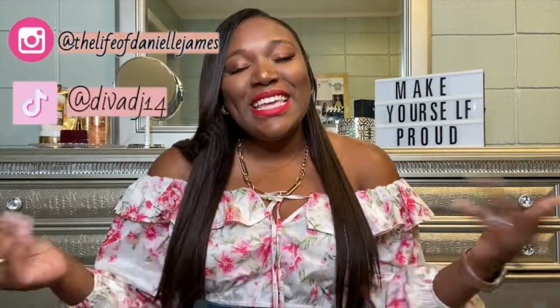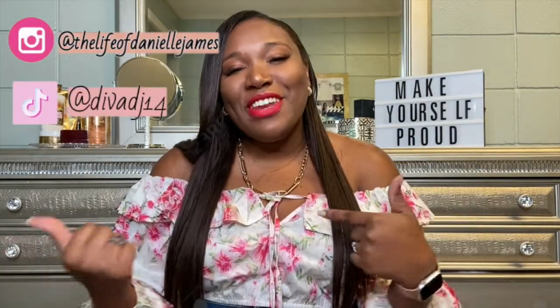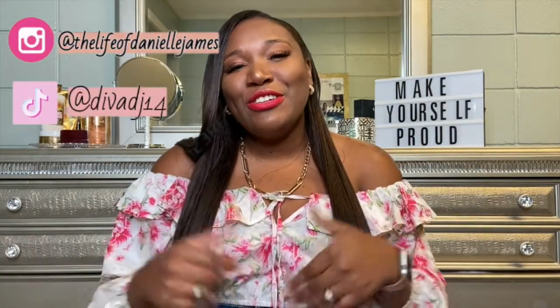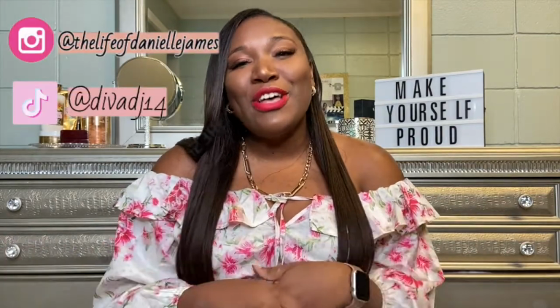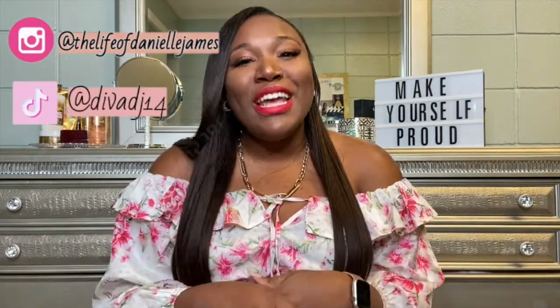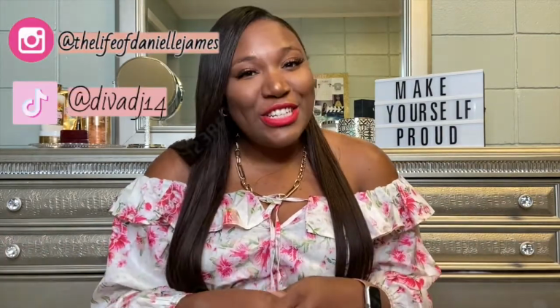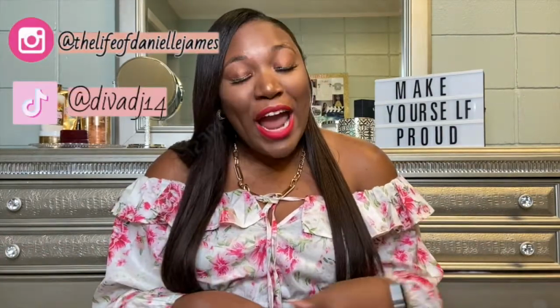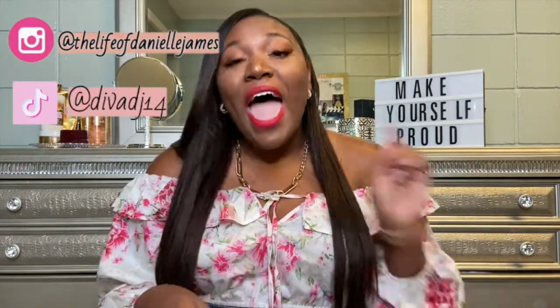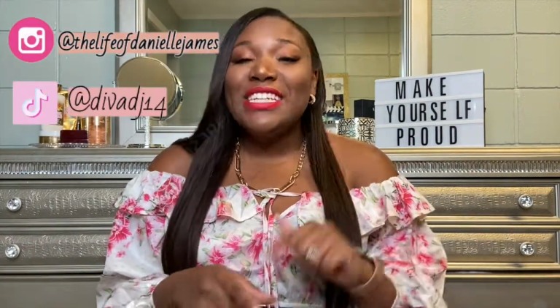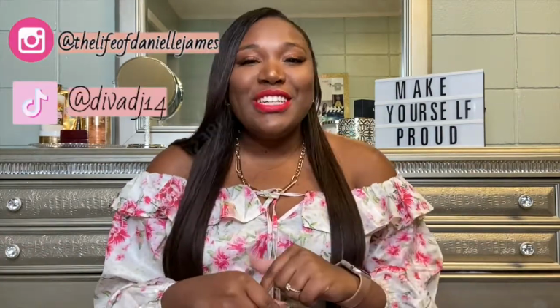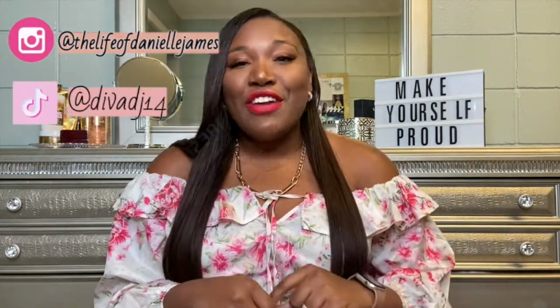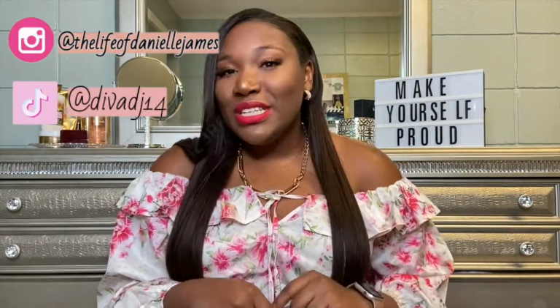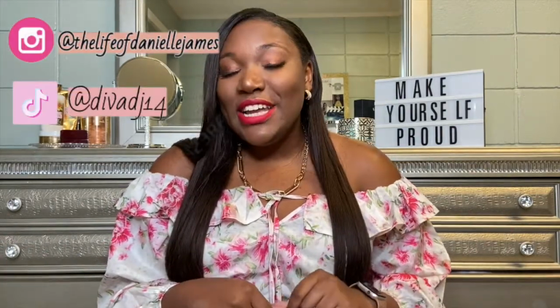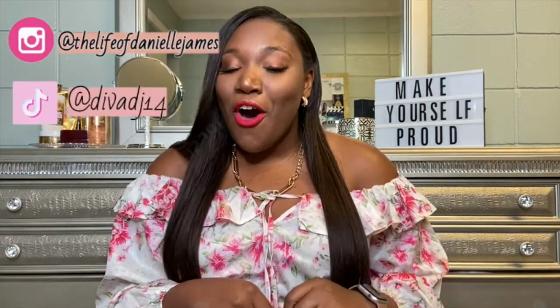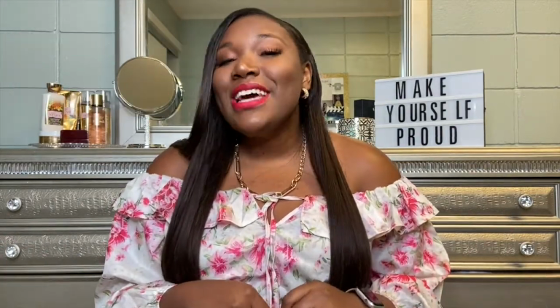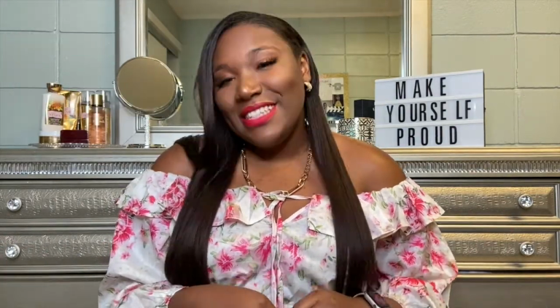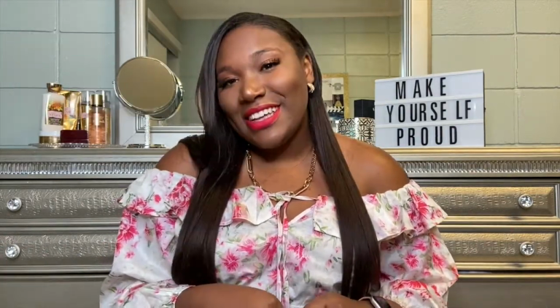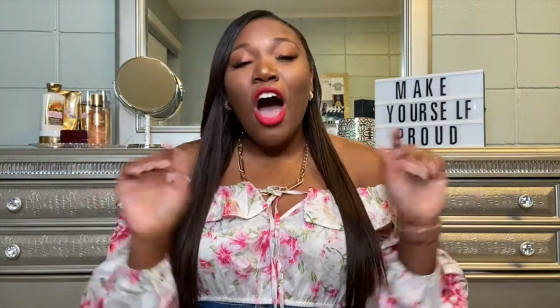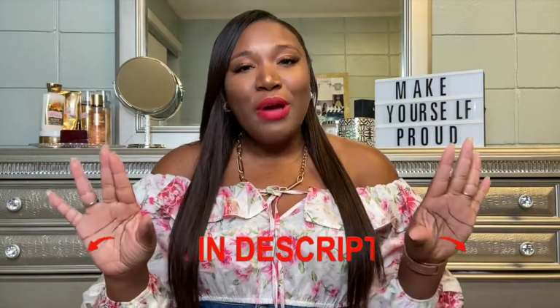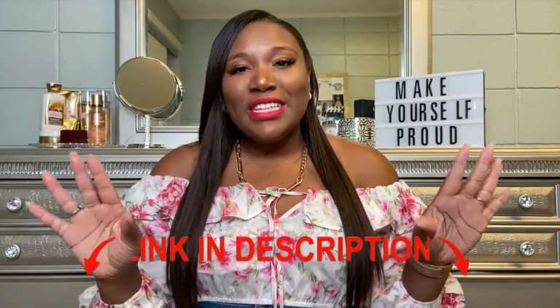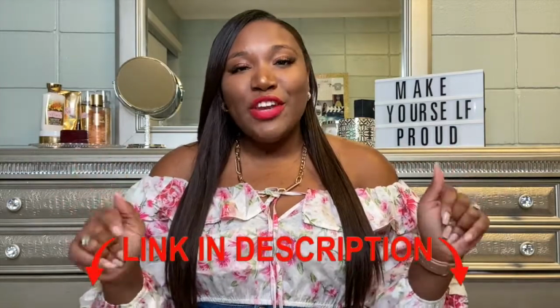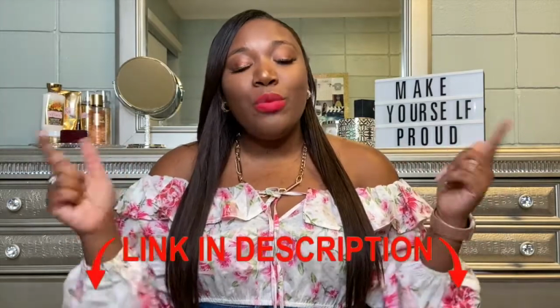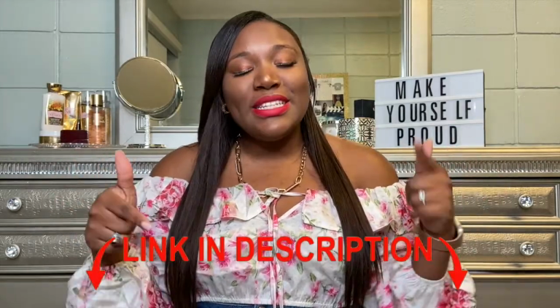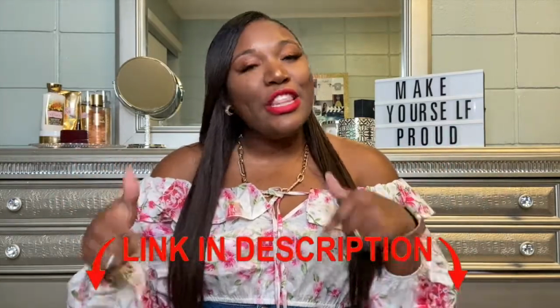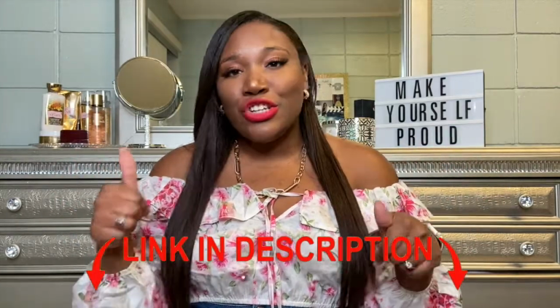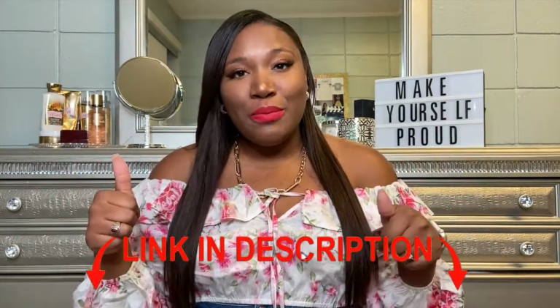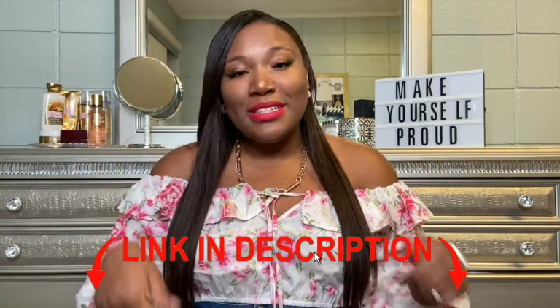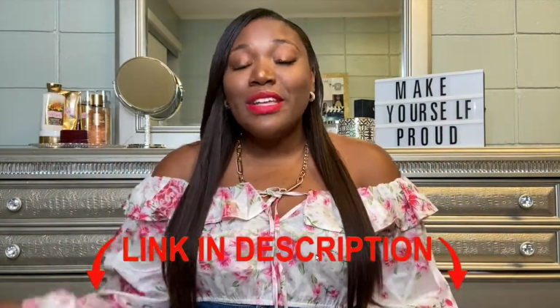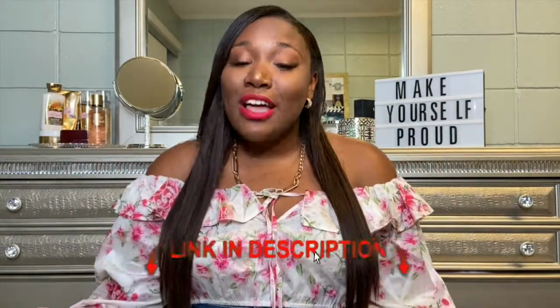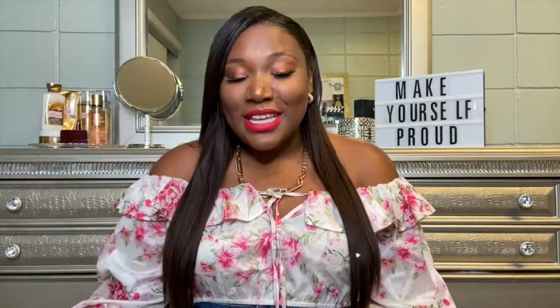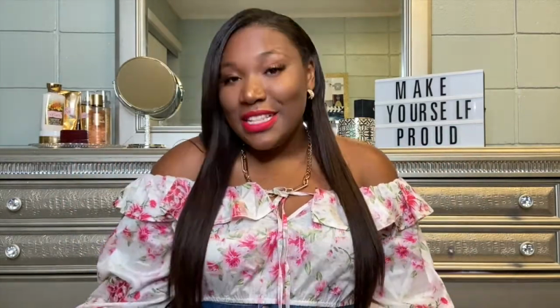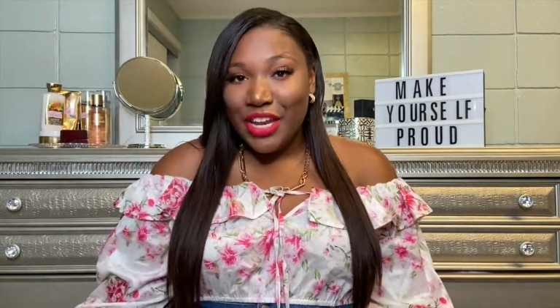Please check out my socials — it is at The Life of Danielle James on Instagram and divadj14 on TikTok. All of the products in this video will be listed in the description box. Now let's get into this video.